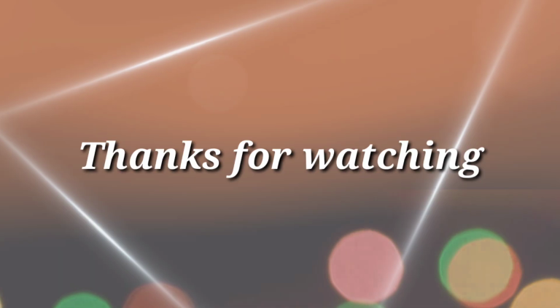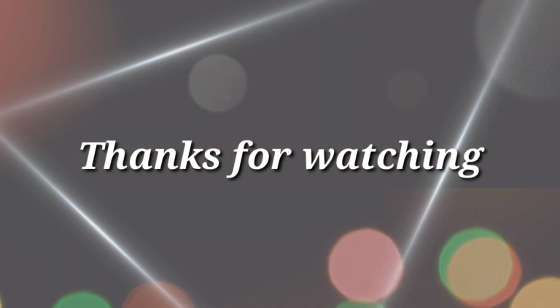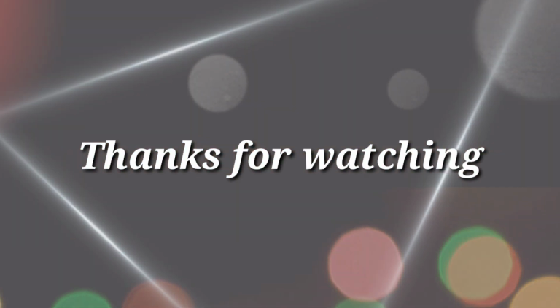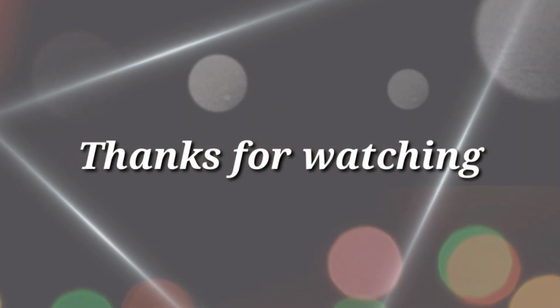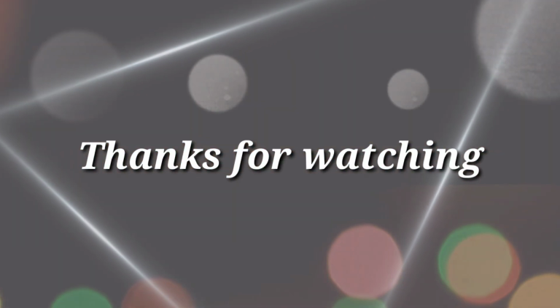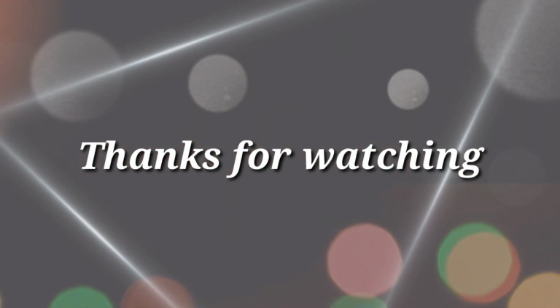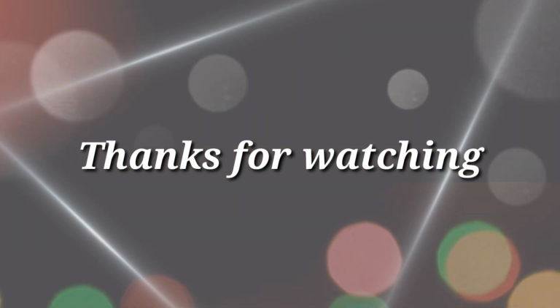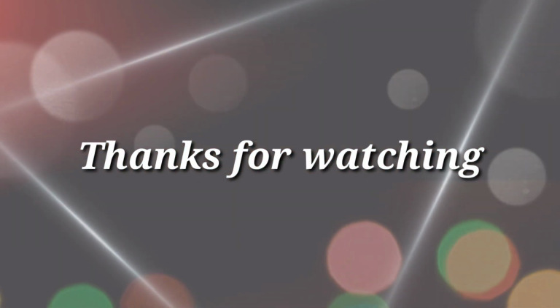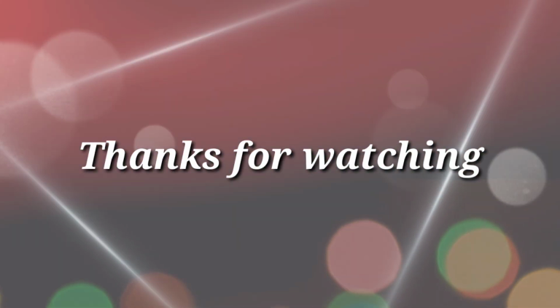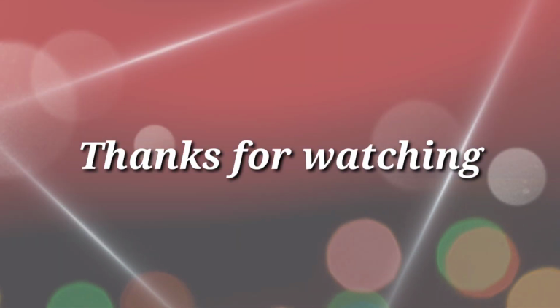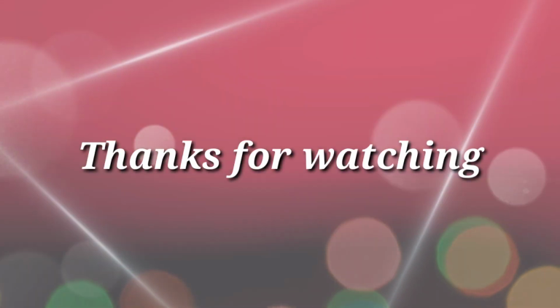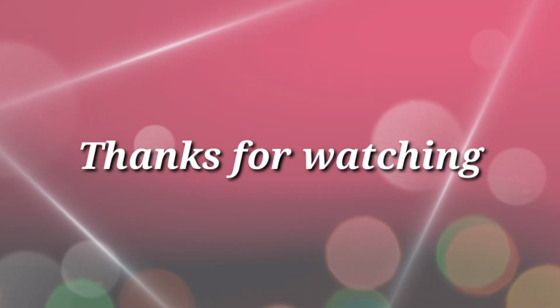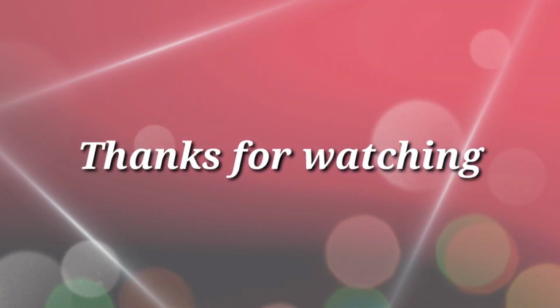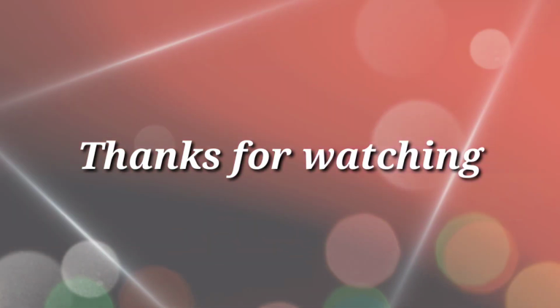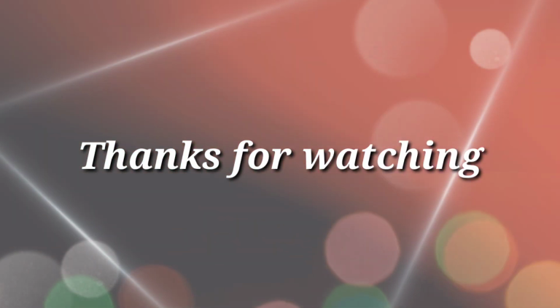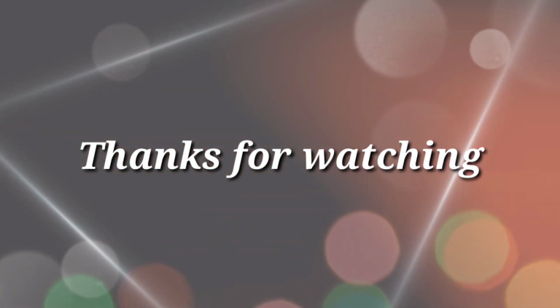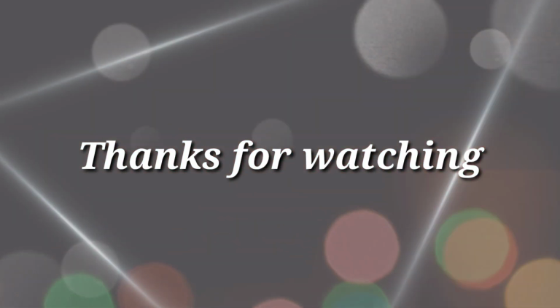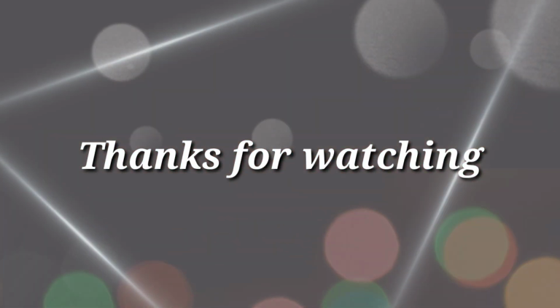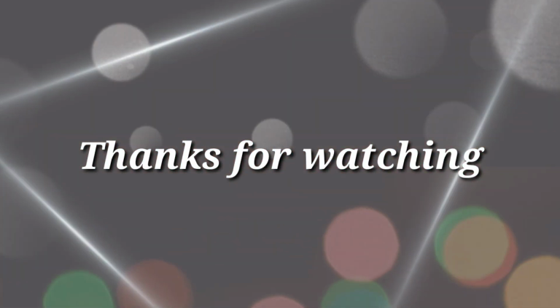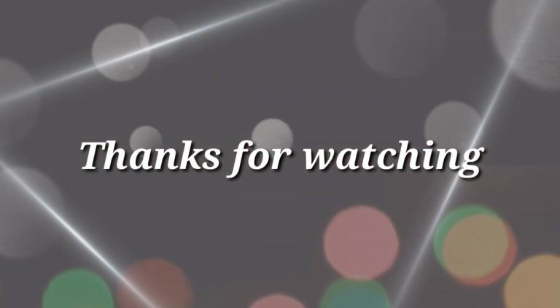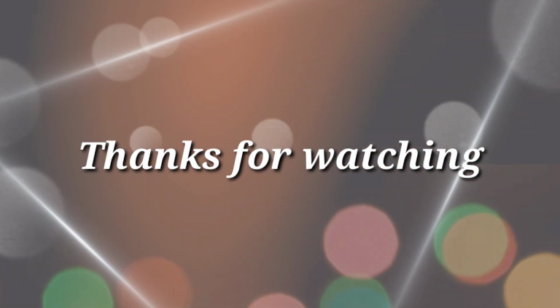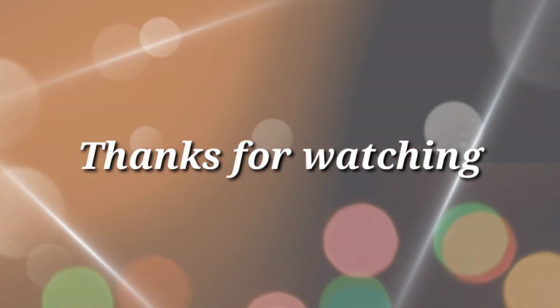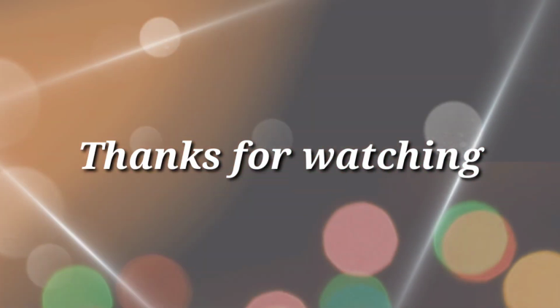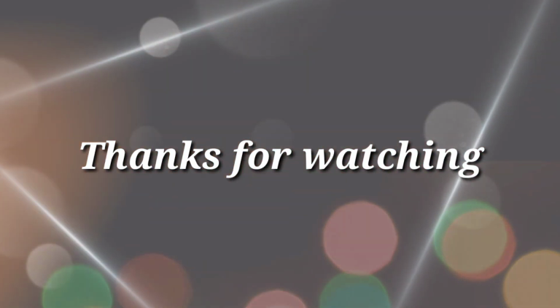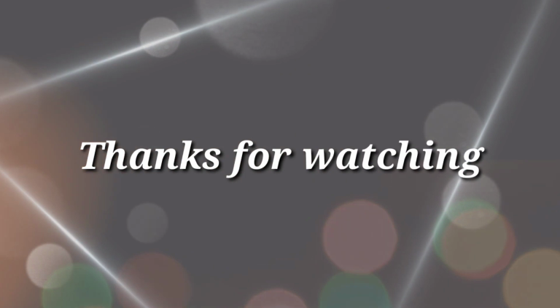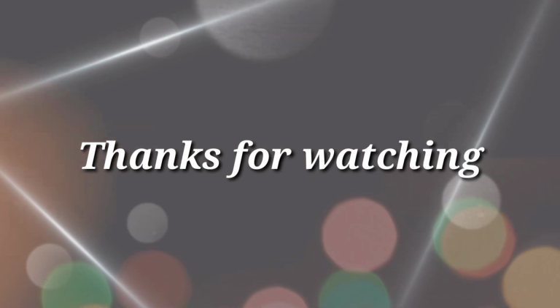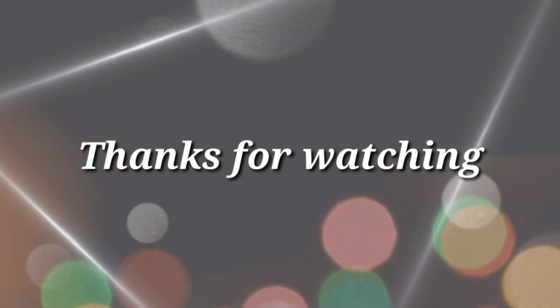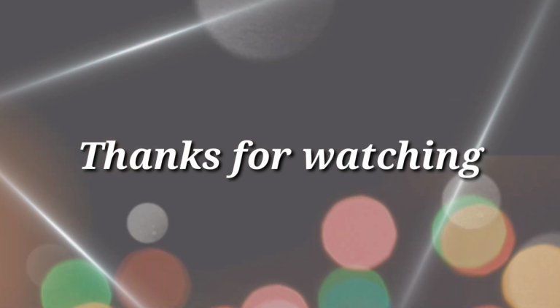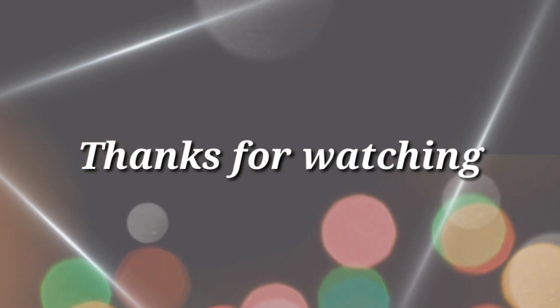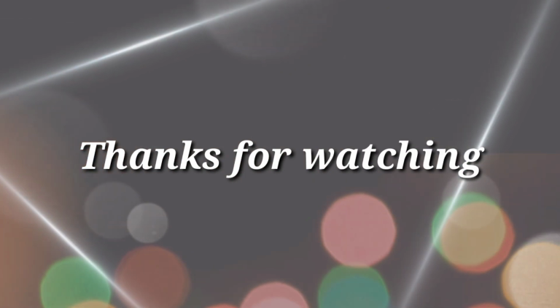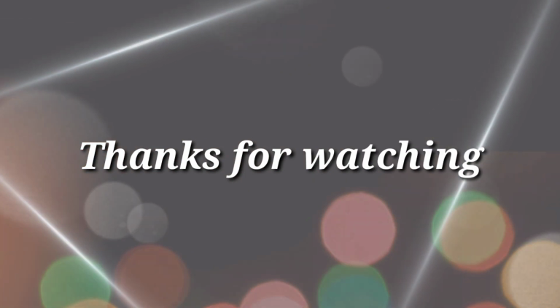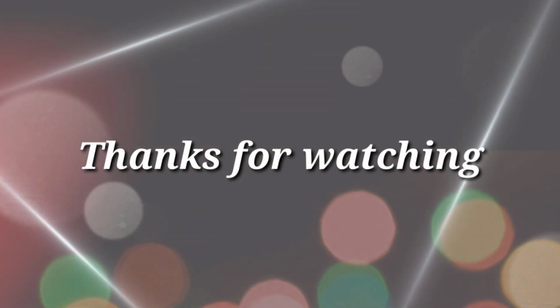Thanks for watching. If you like this video, please share and subscribe to my channel.